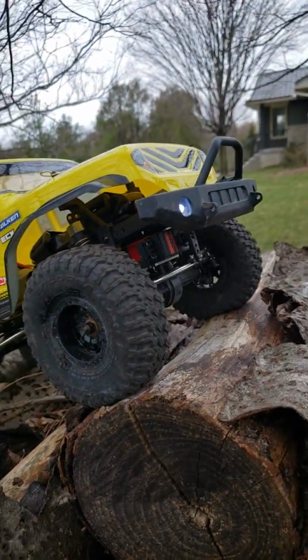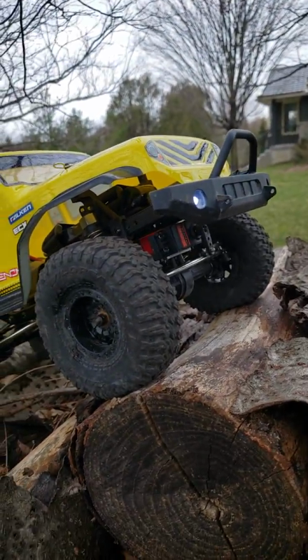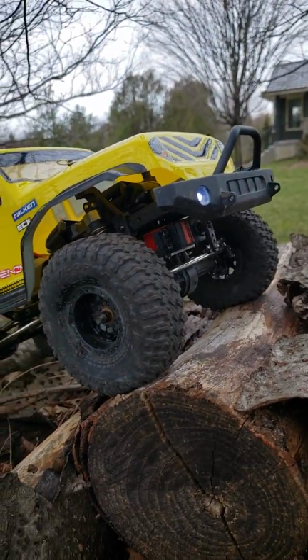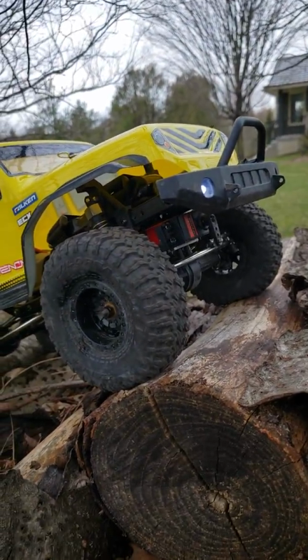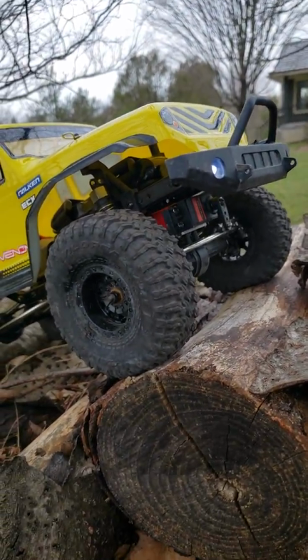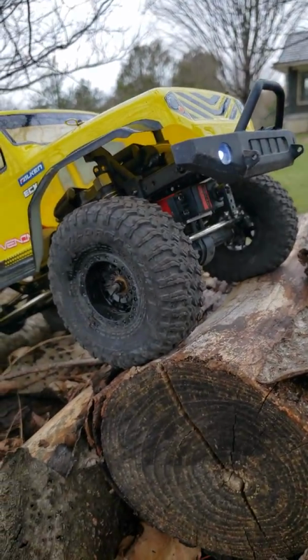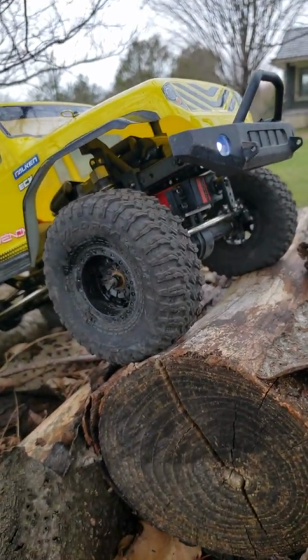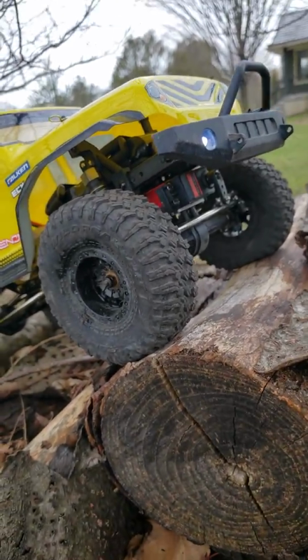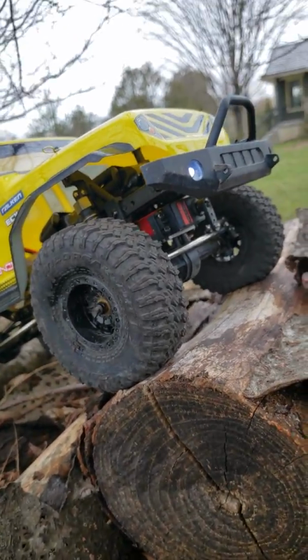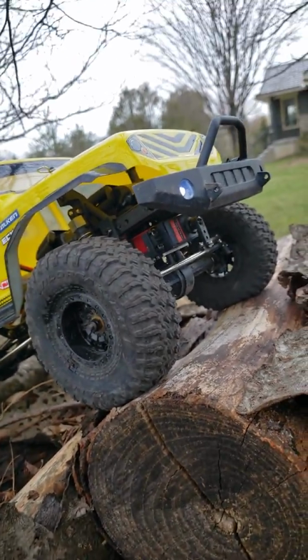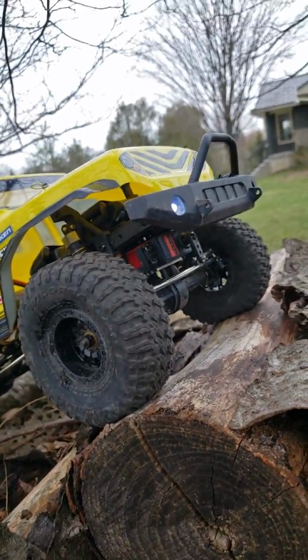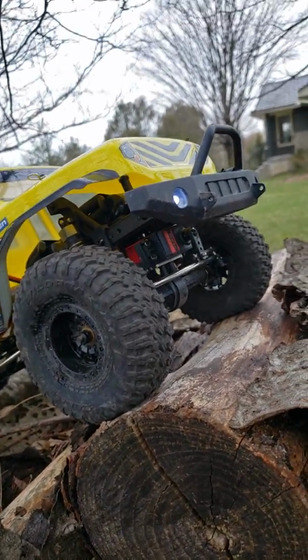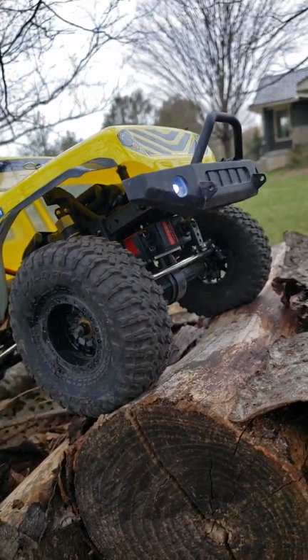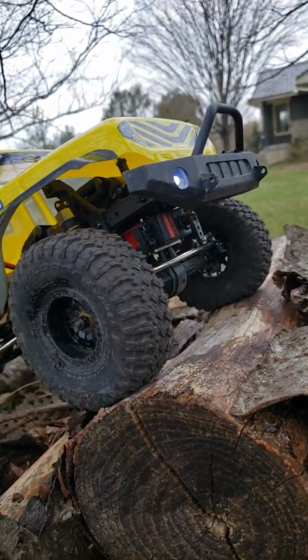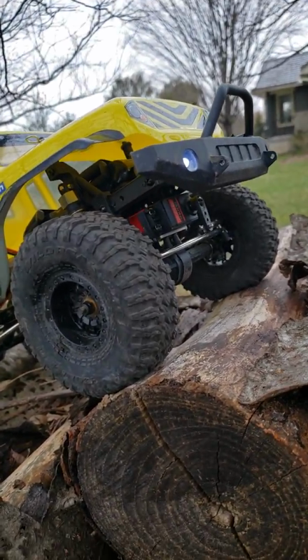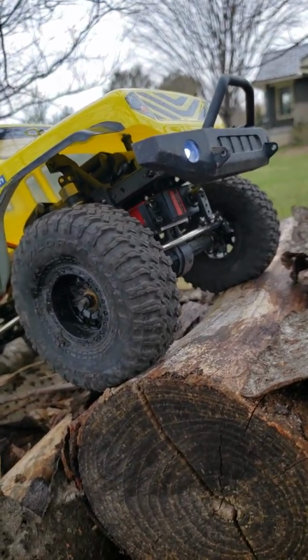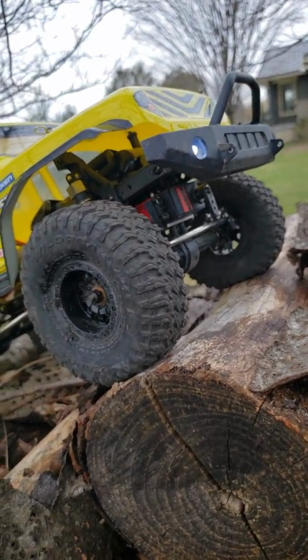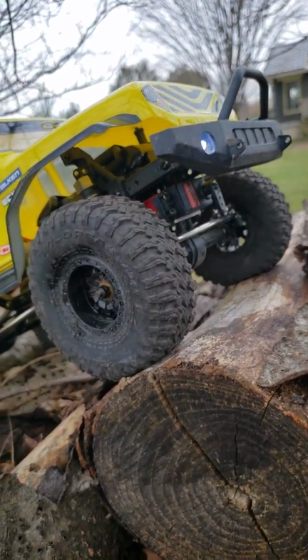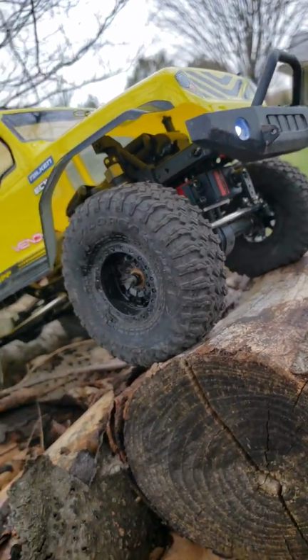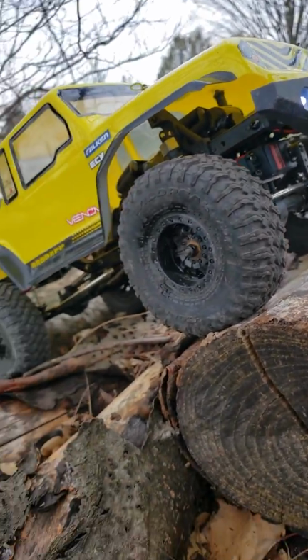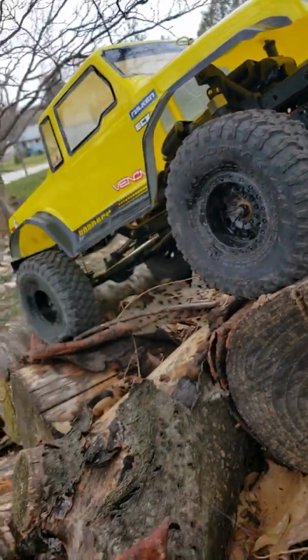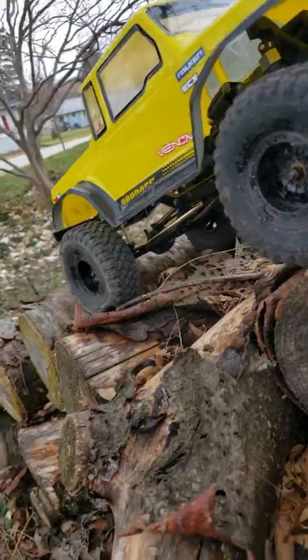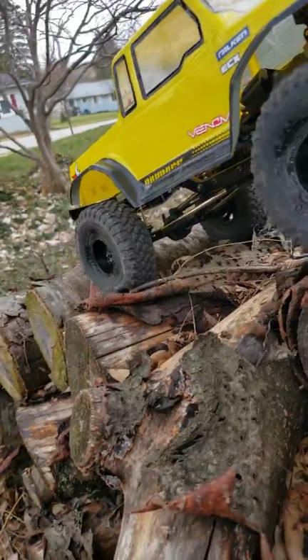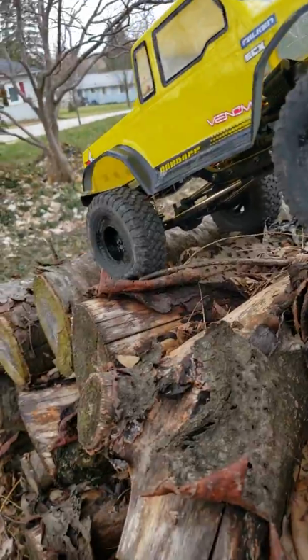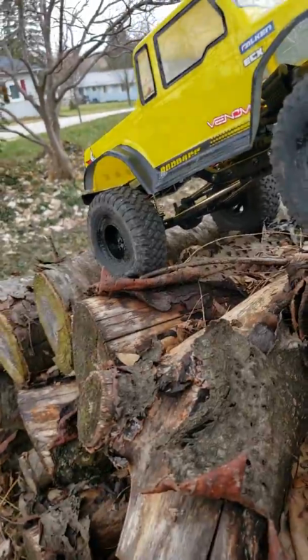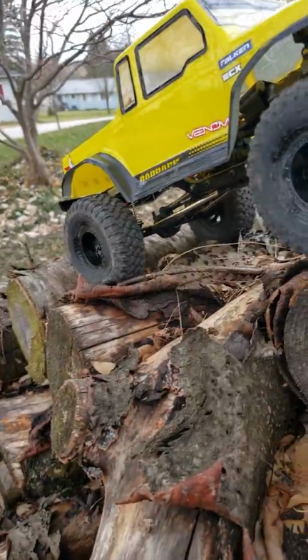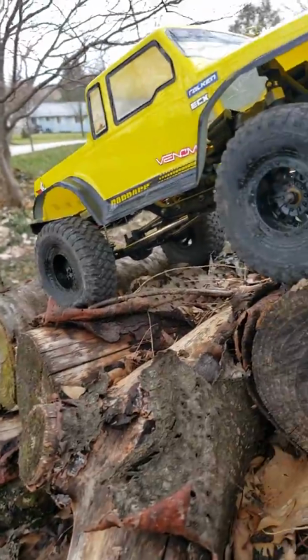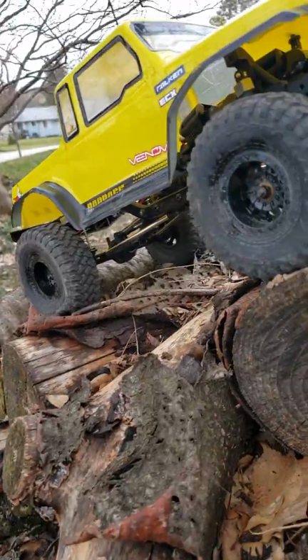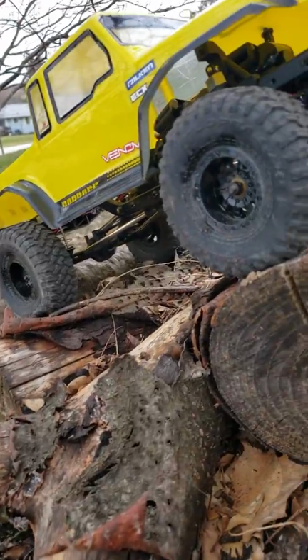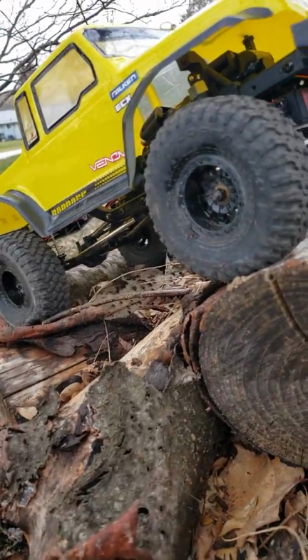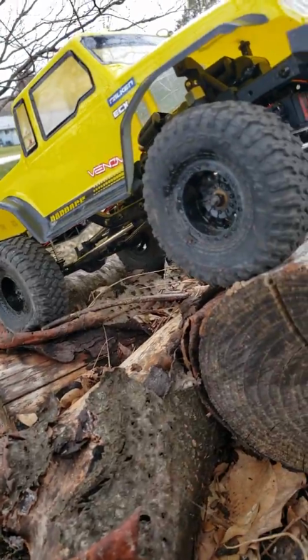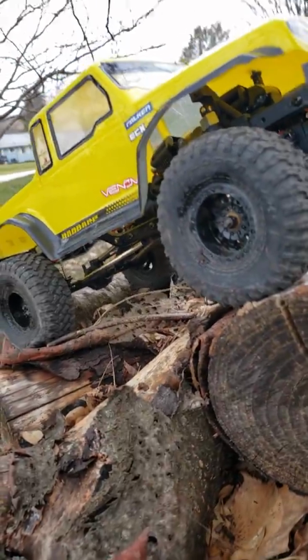My next step is I'm going to take that bumper off and get a new body for it in the future.